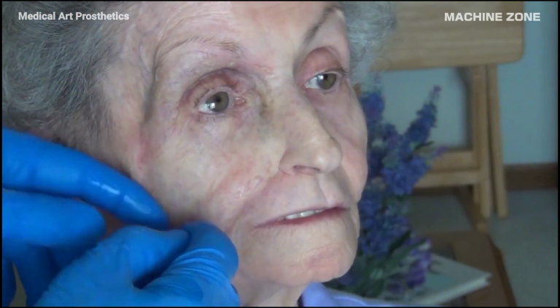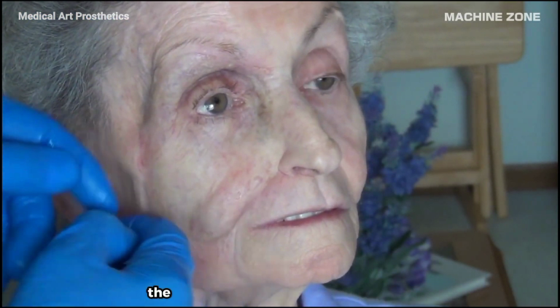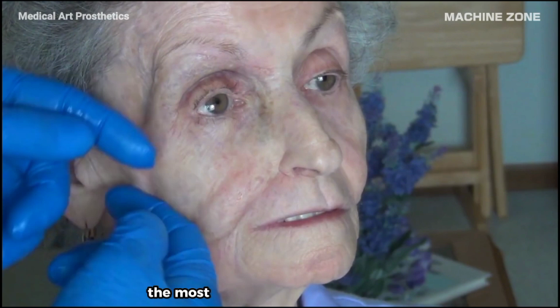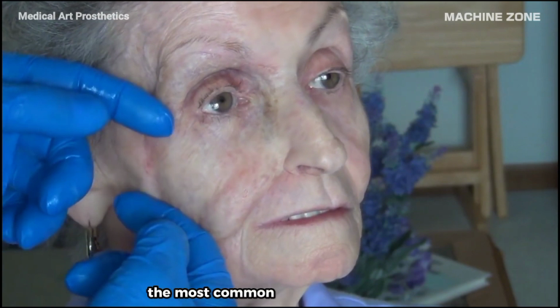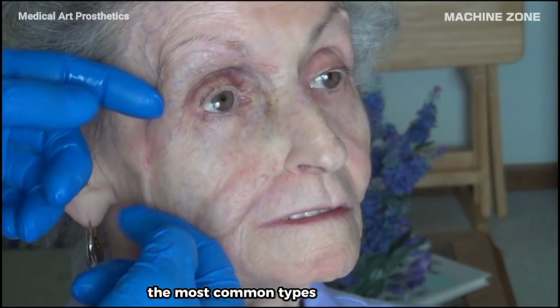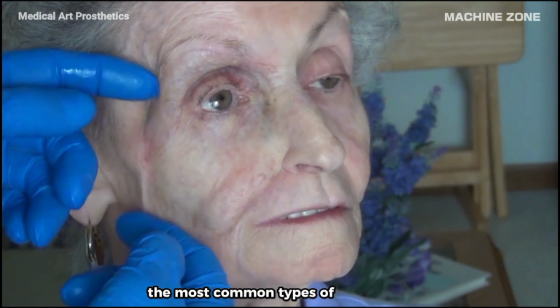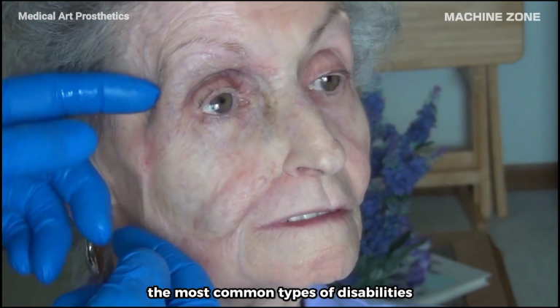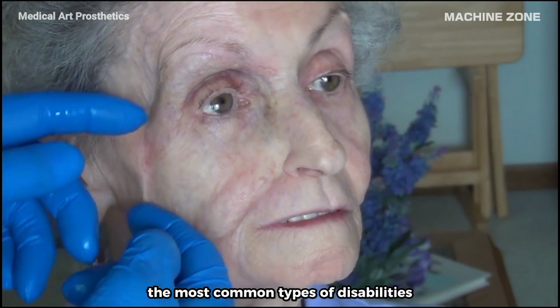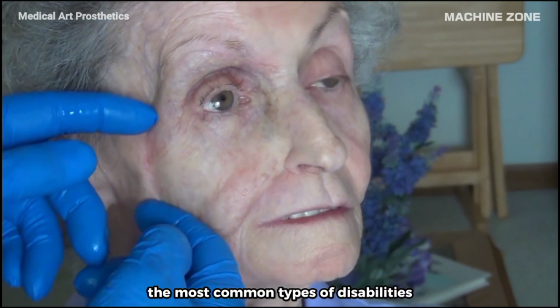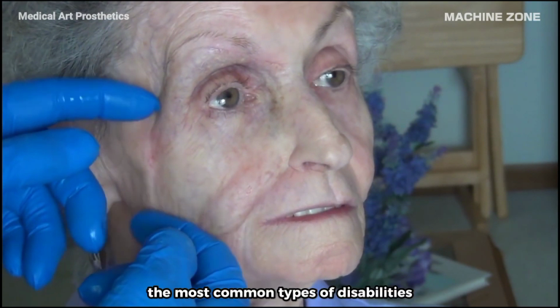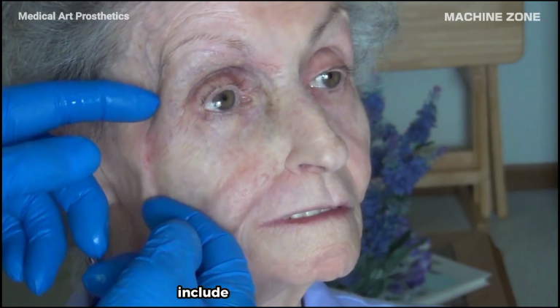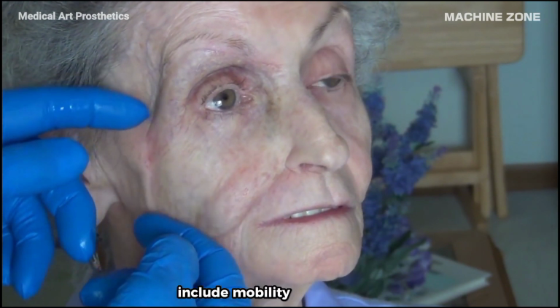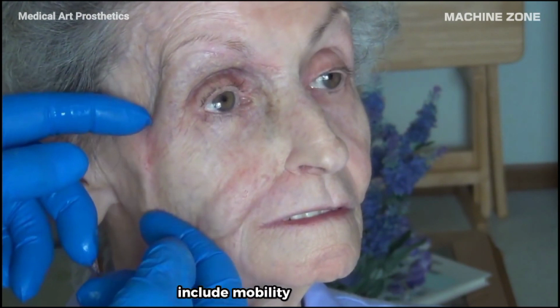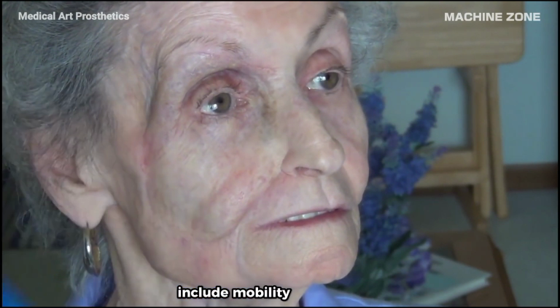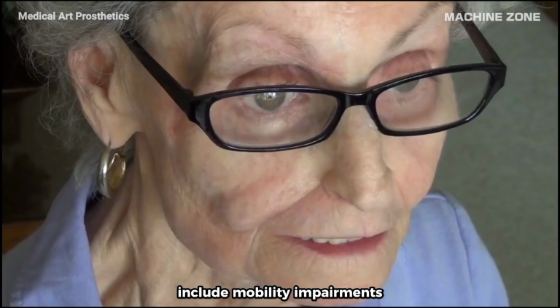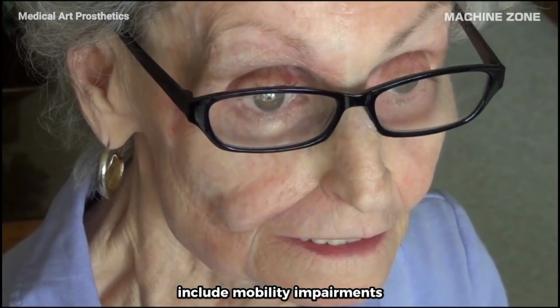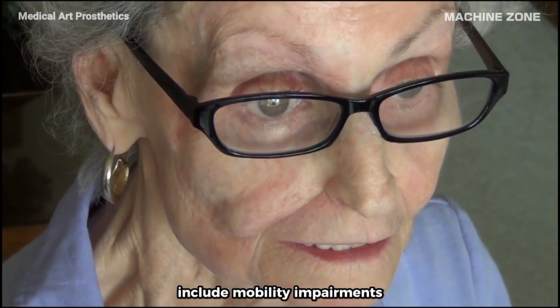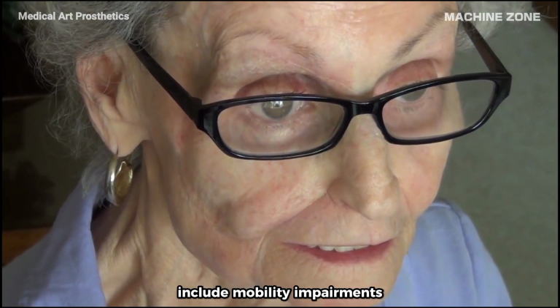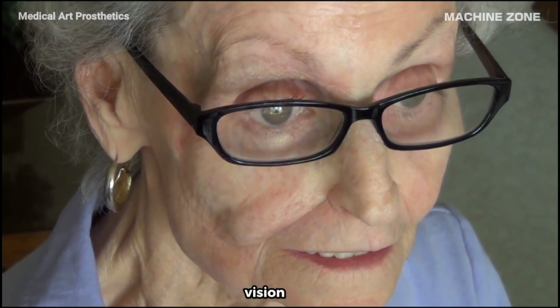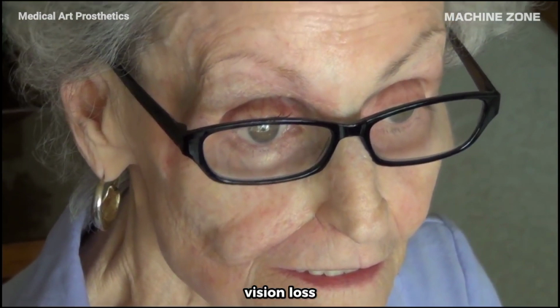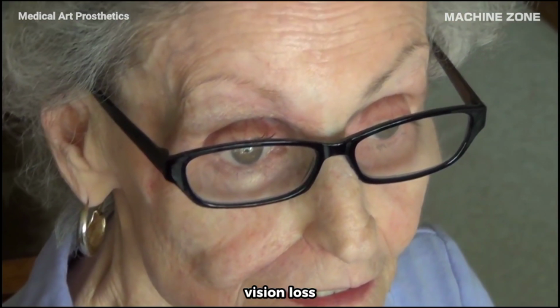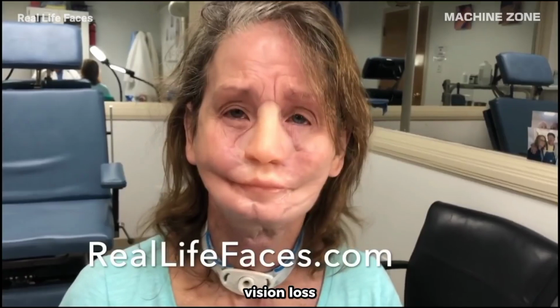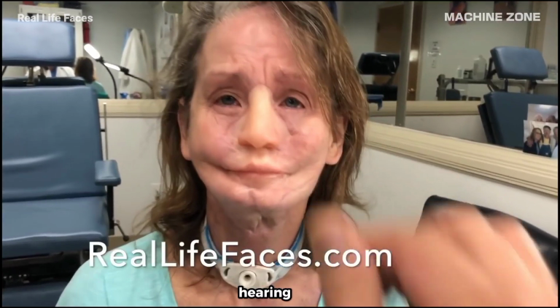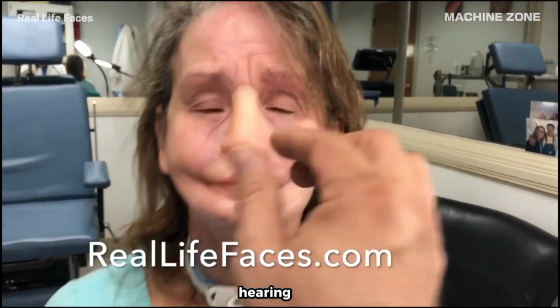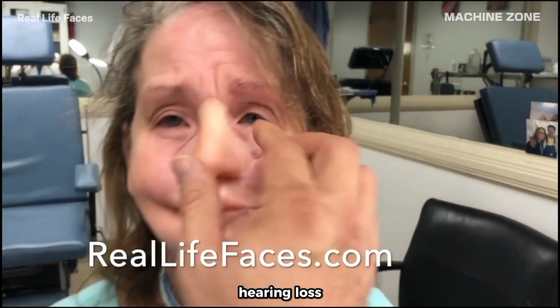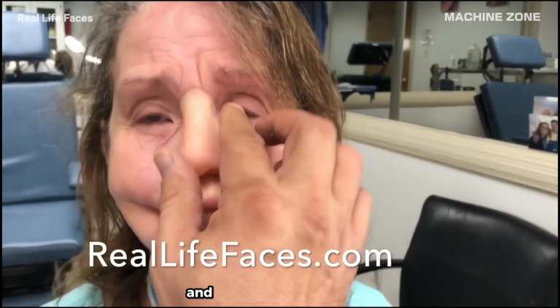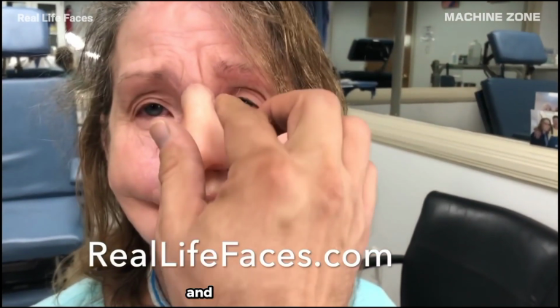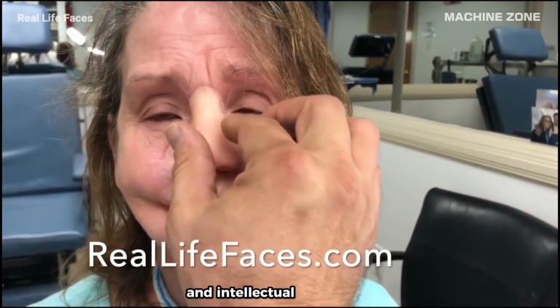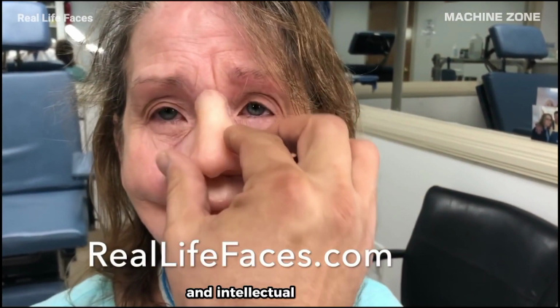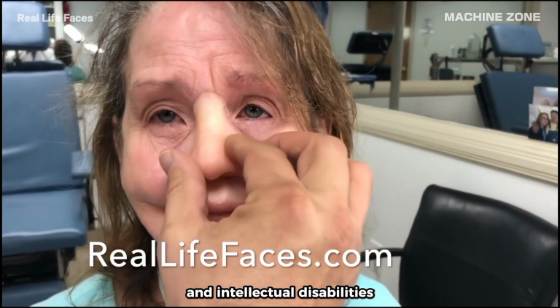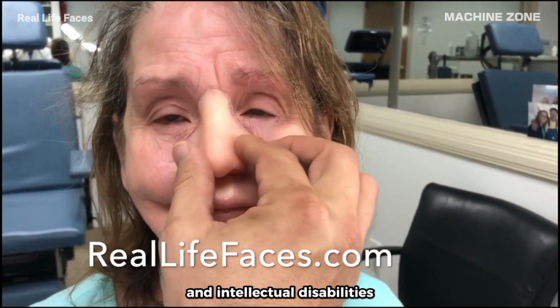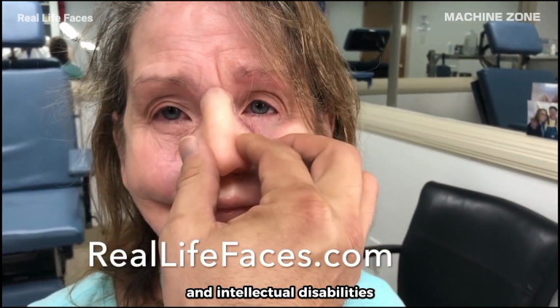The most common types of disabilities include mobility impairments, vision loss, hearing loss, and intellectual disabilities.